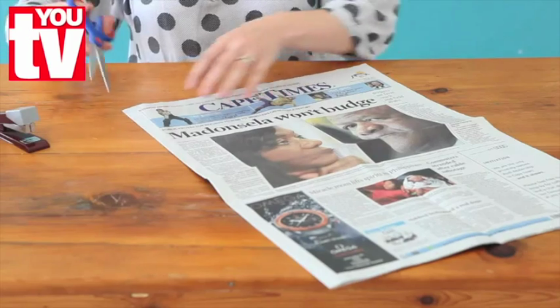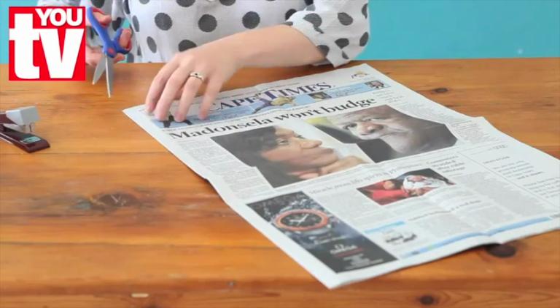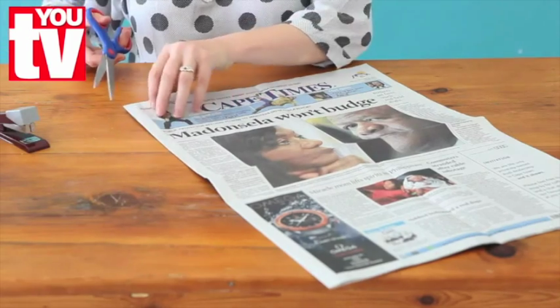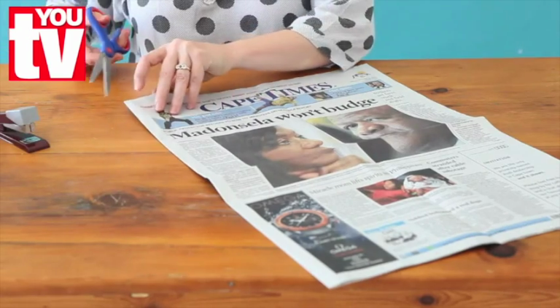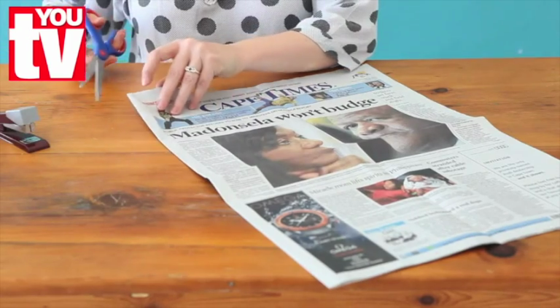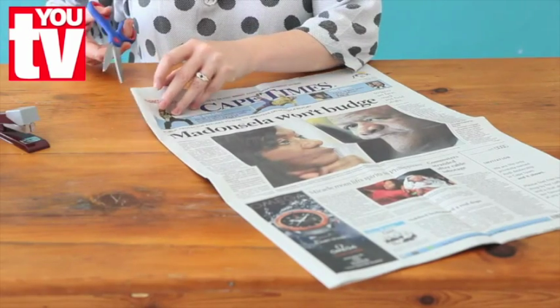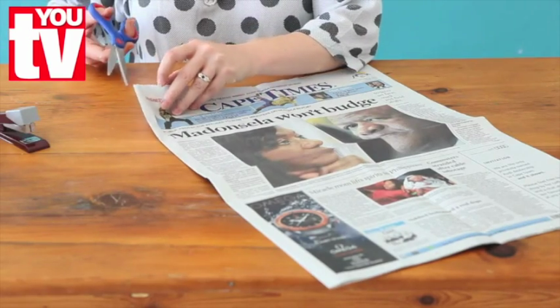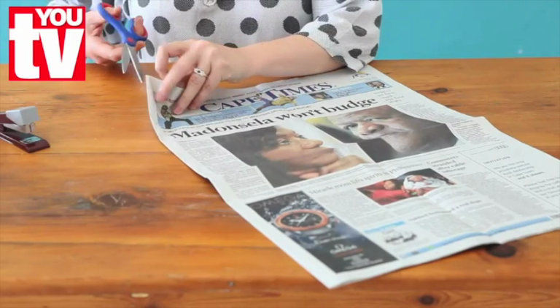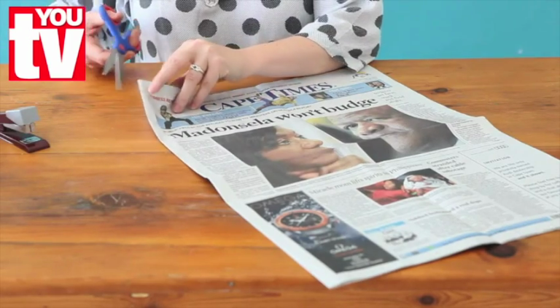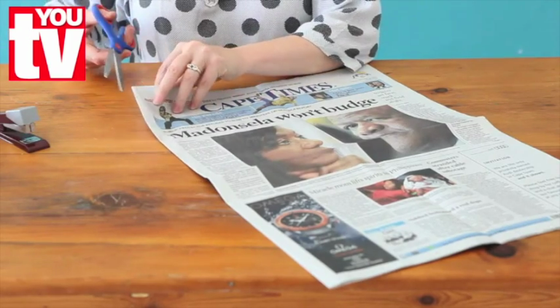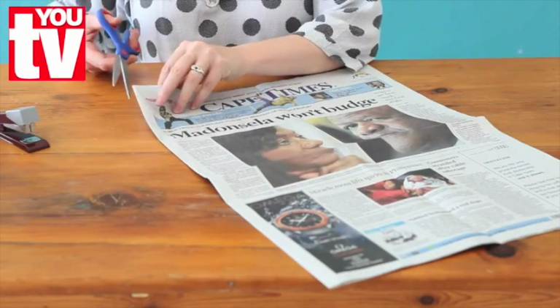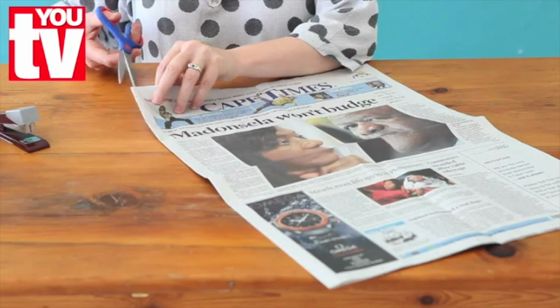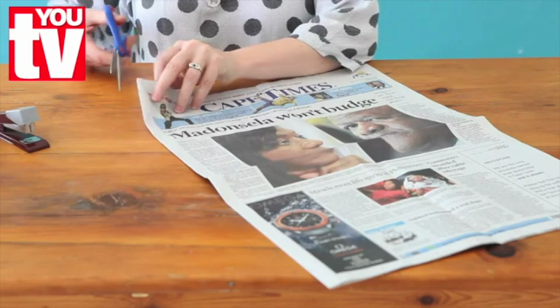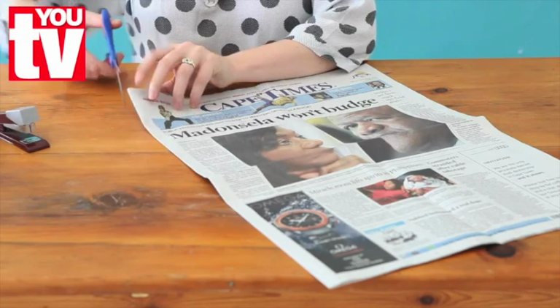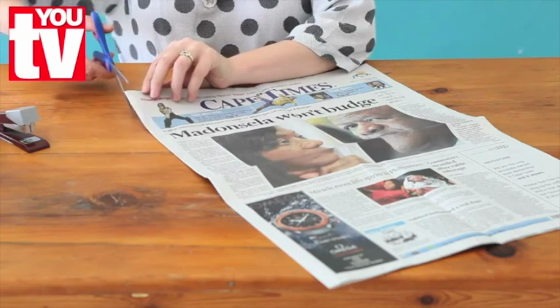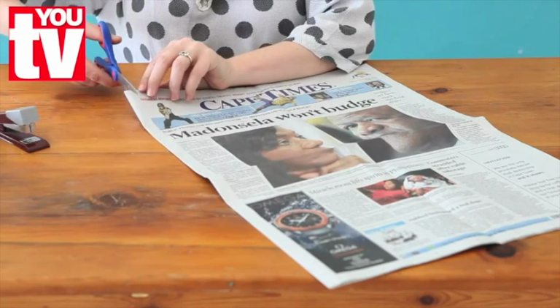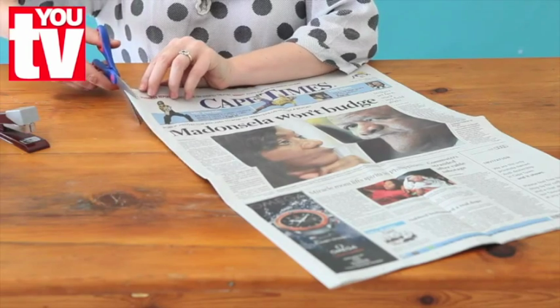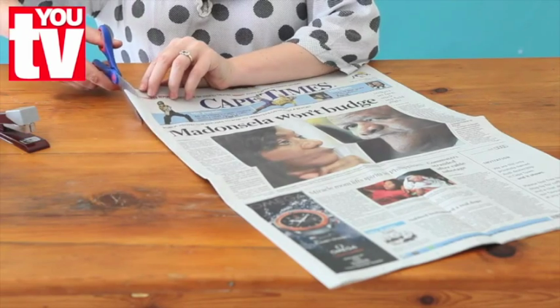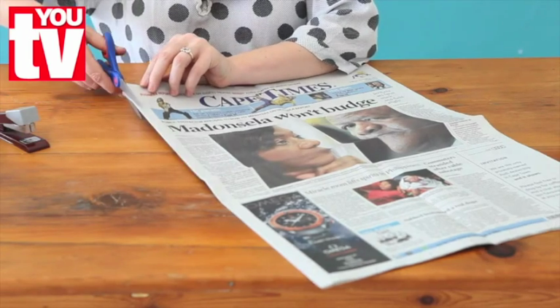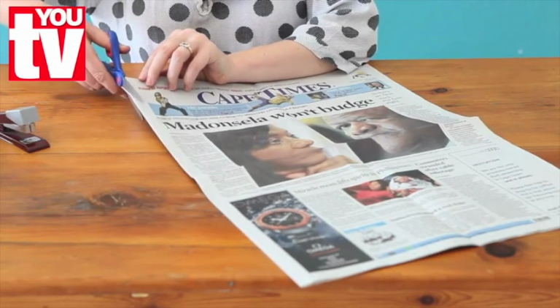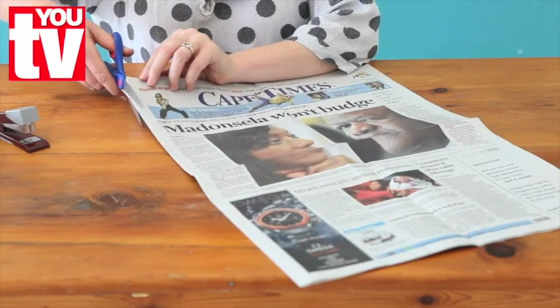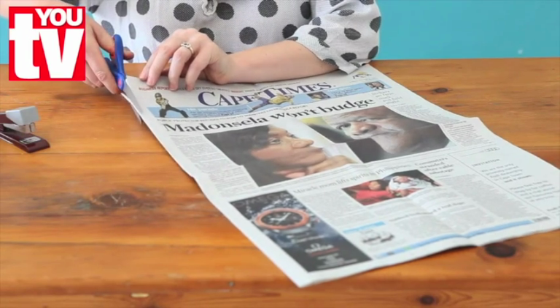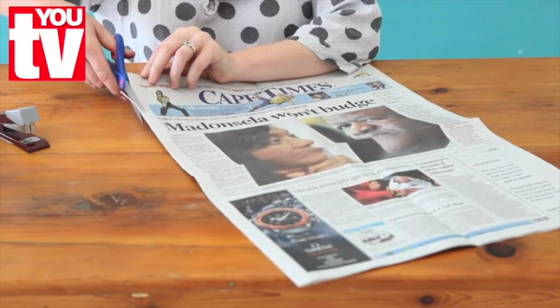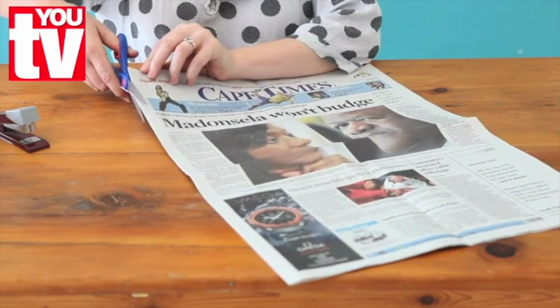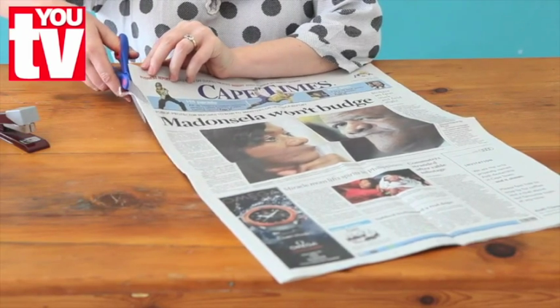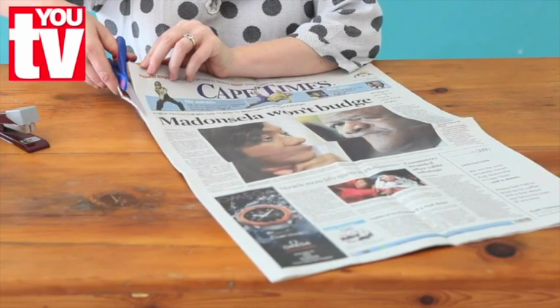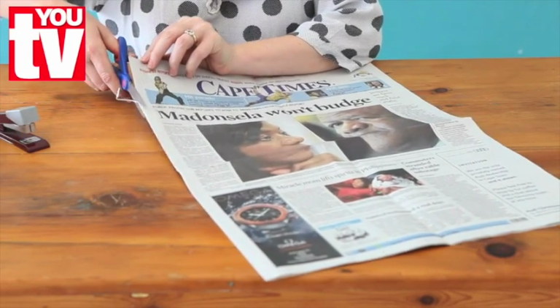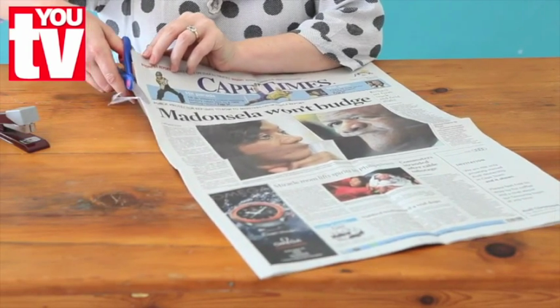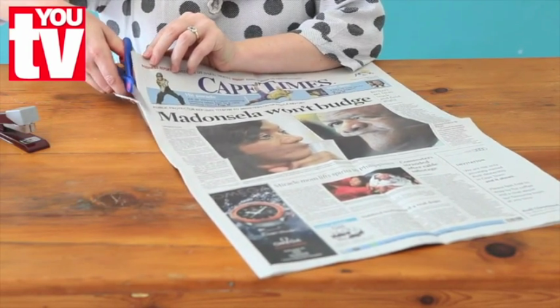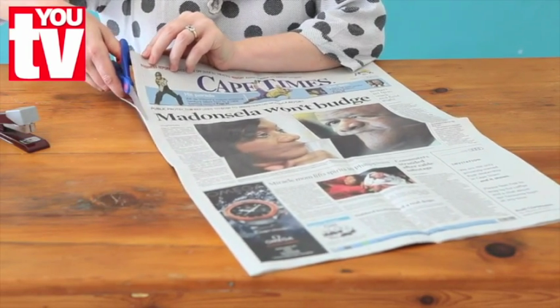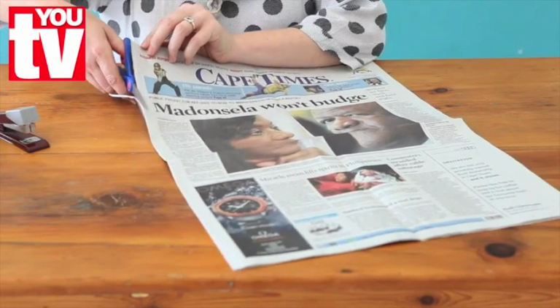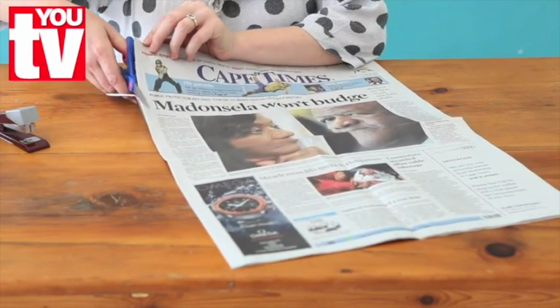First, cut the newspaper on the folded edge and then we're going to cut it in half again.